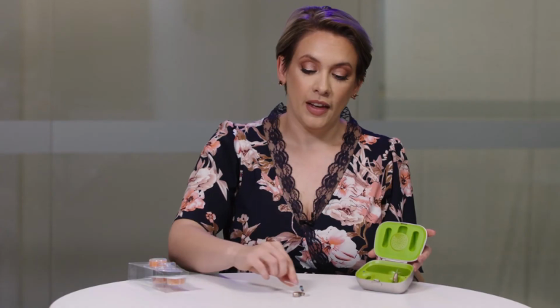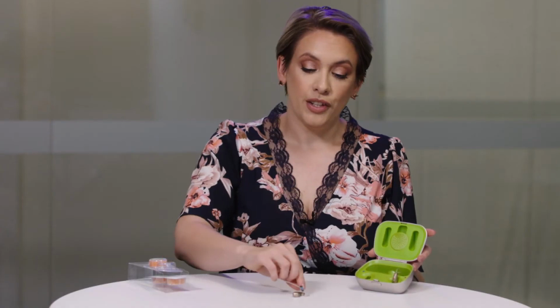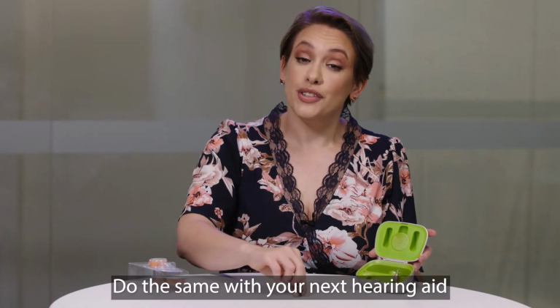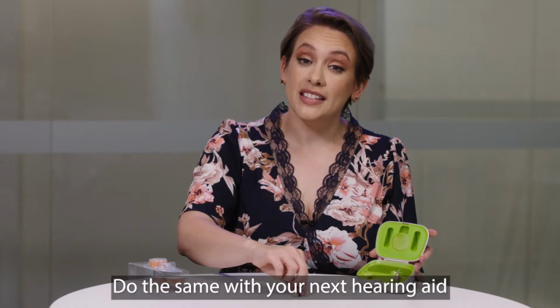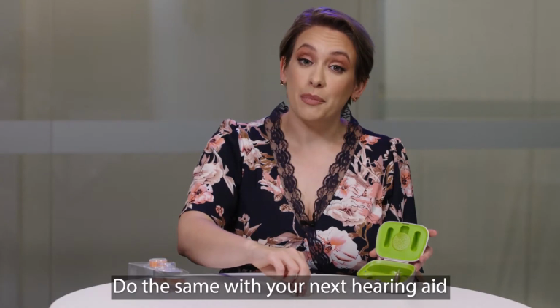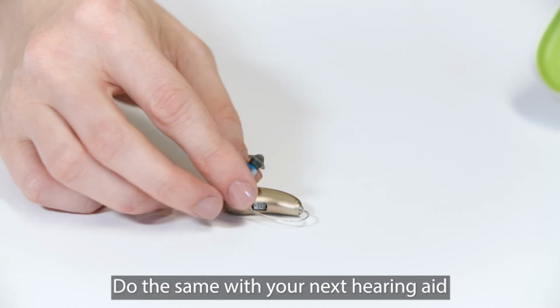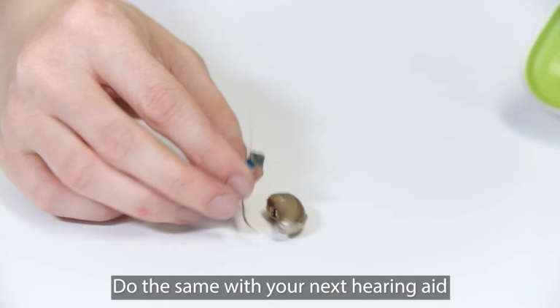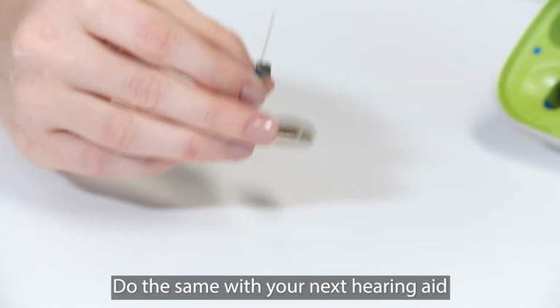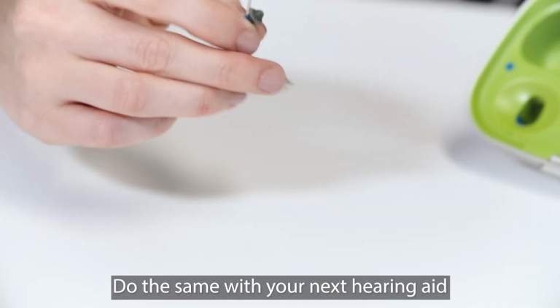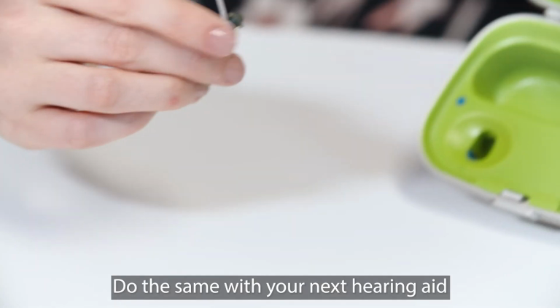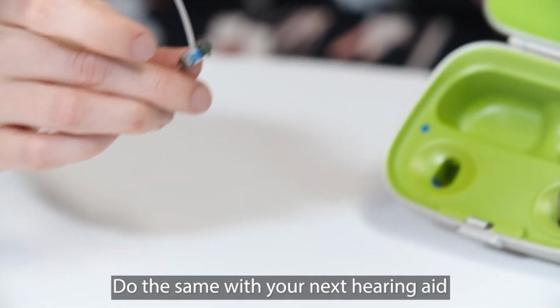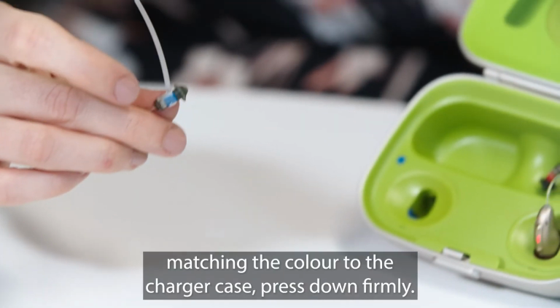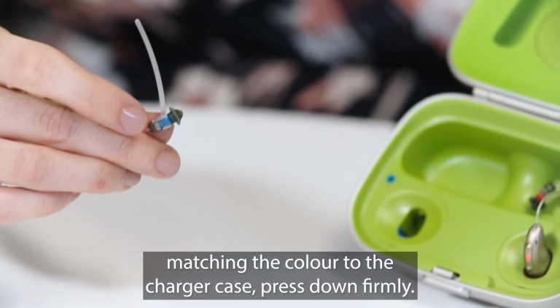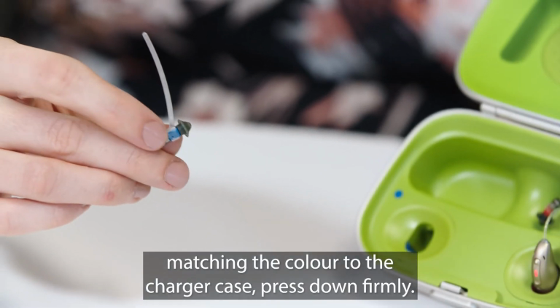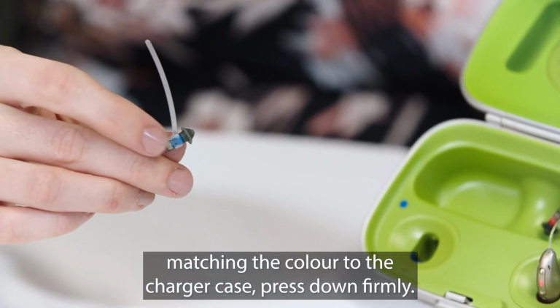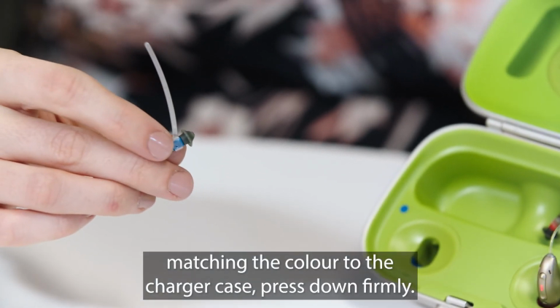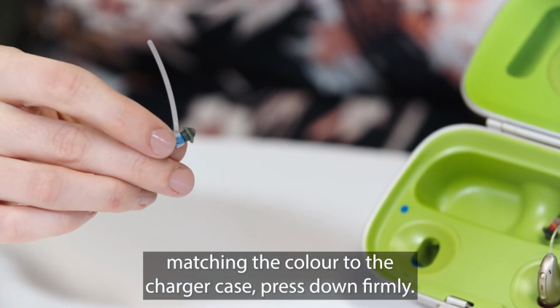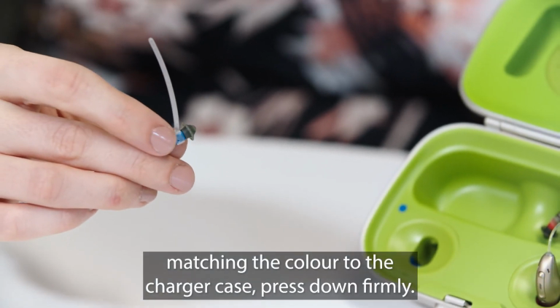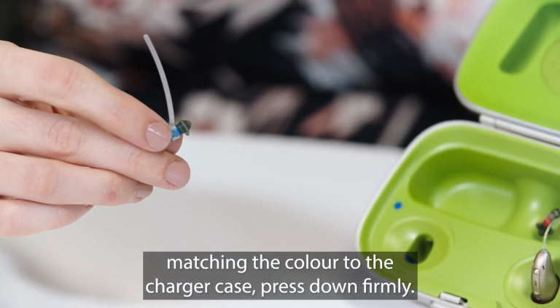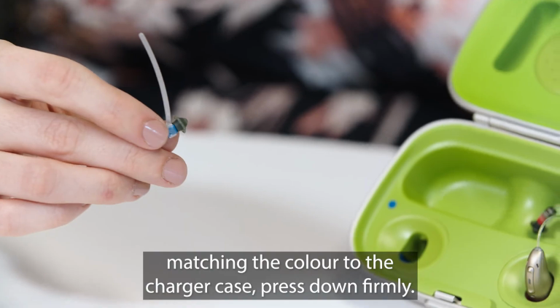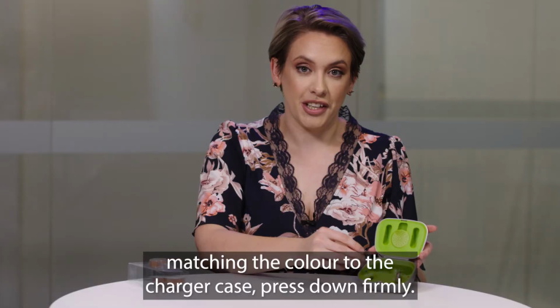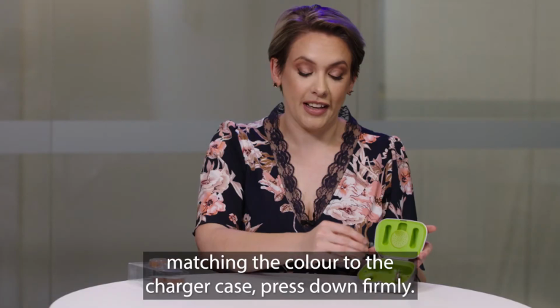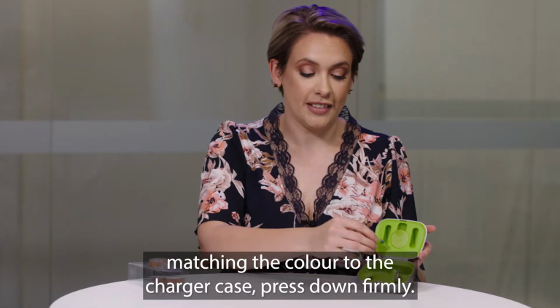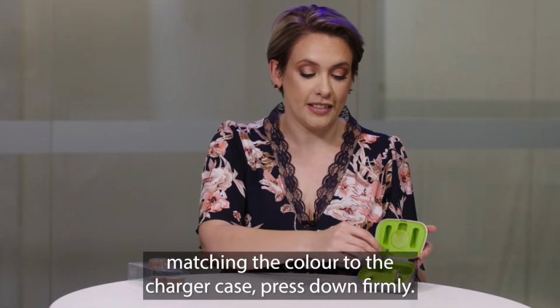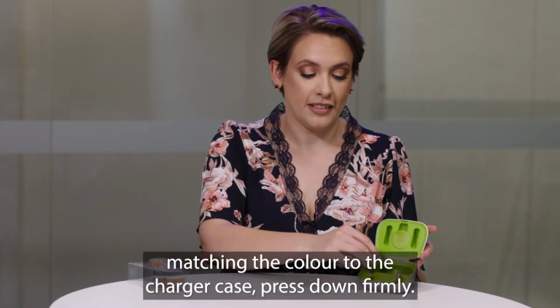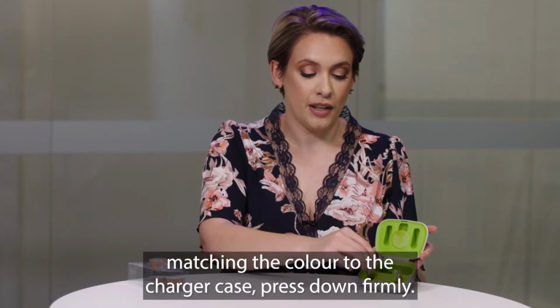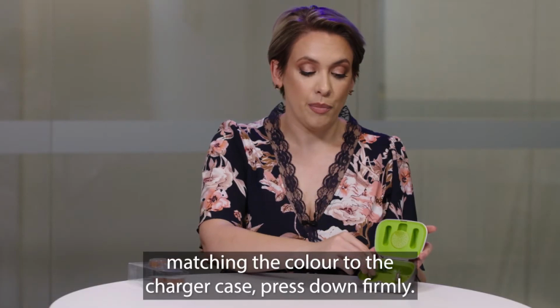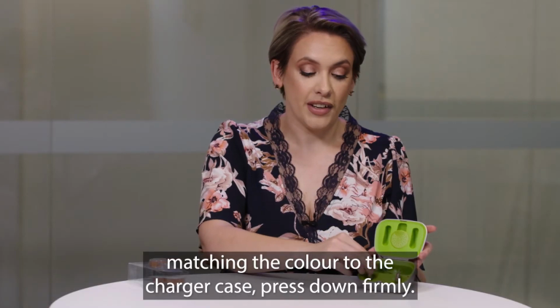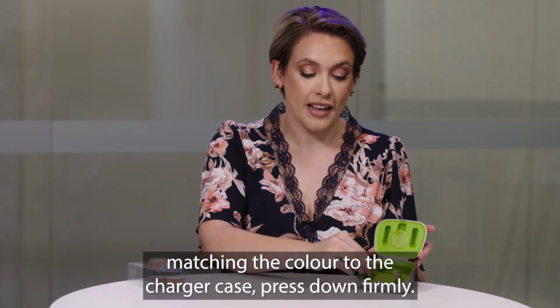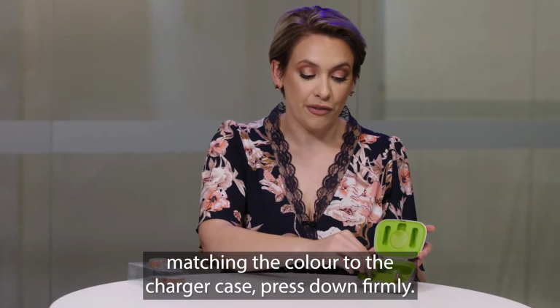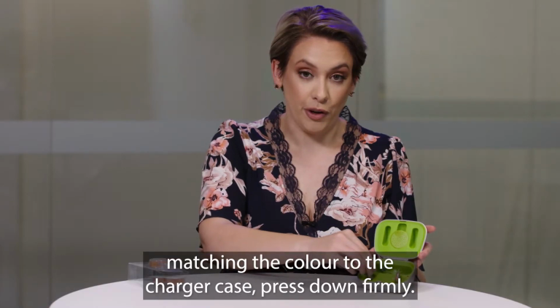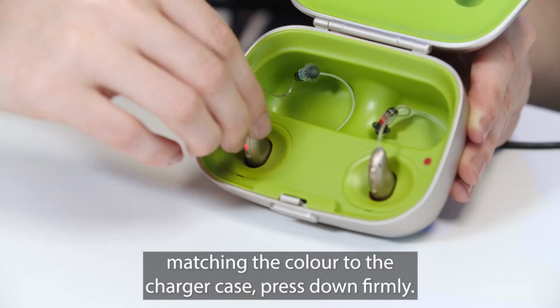Do the same with your next hearing aid, matching the colour to the charger case, and press down firmly.